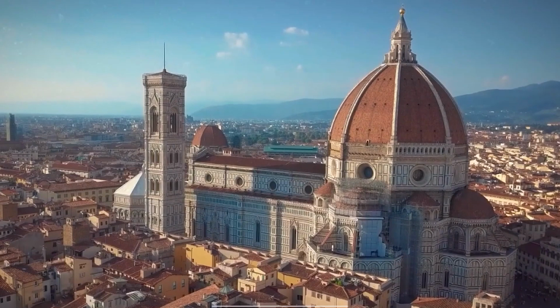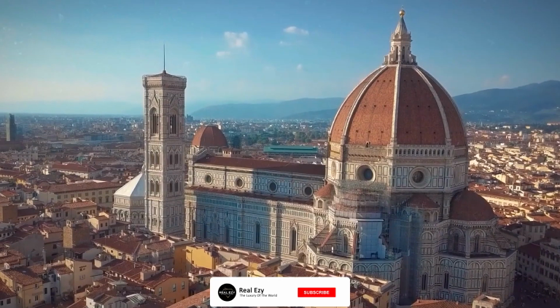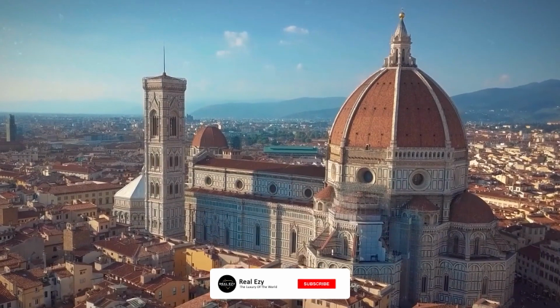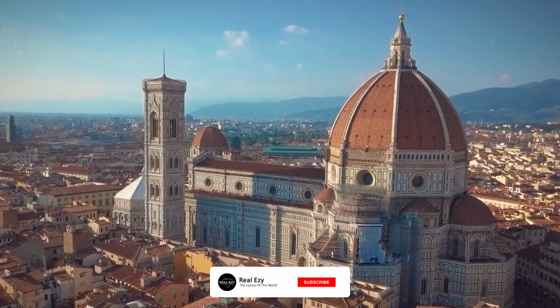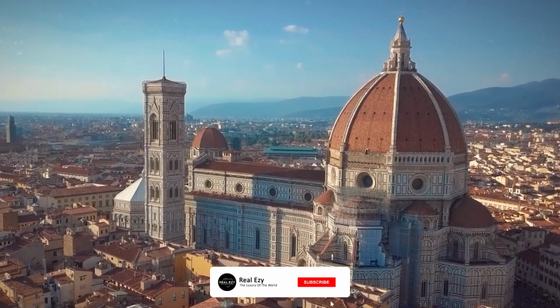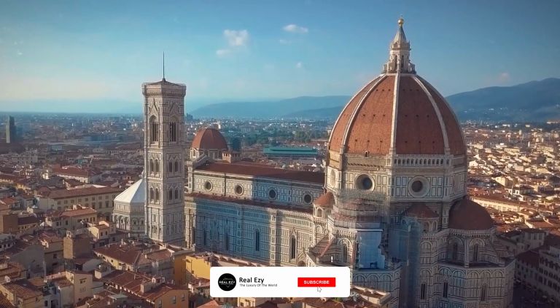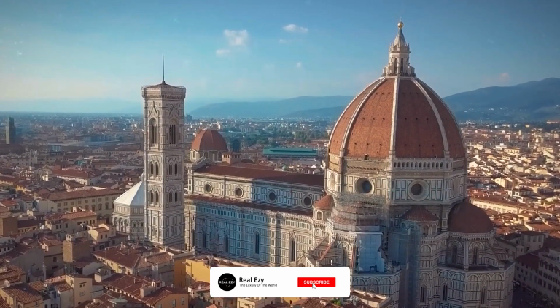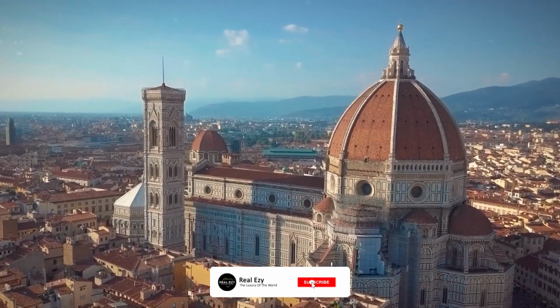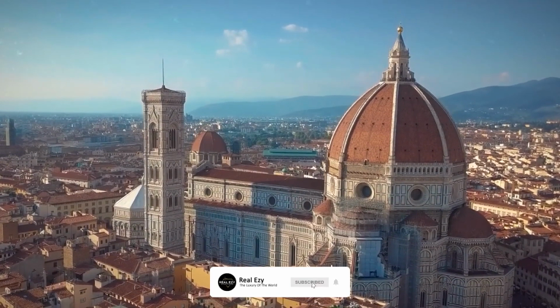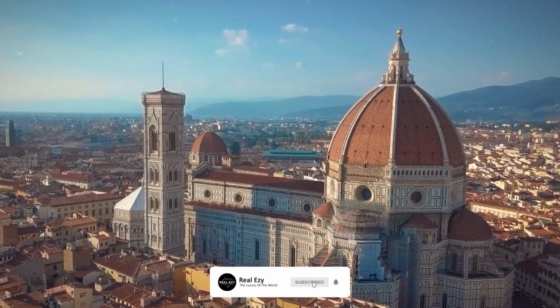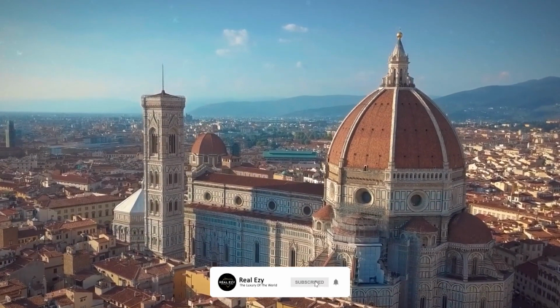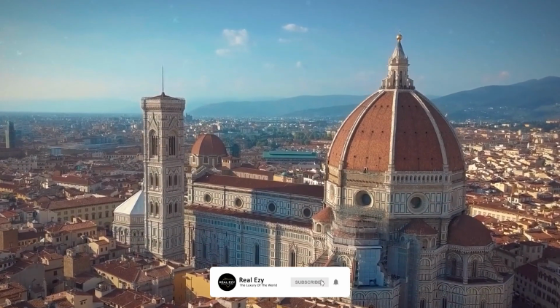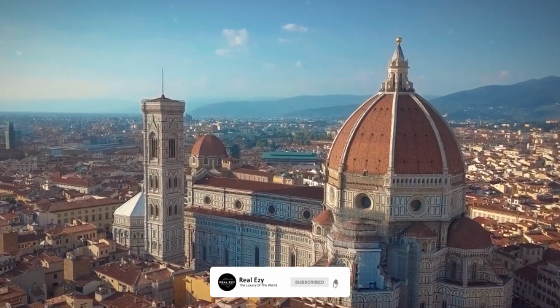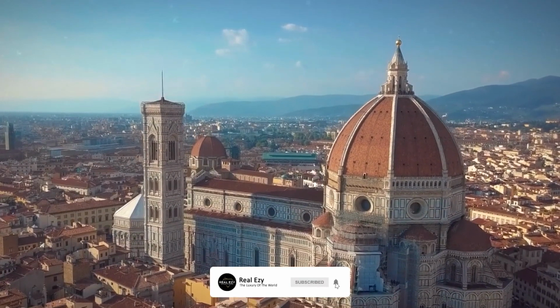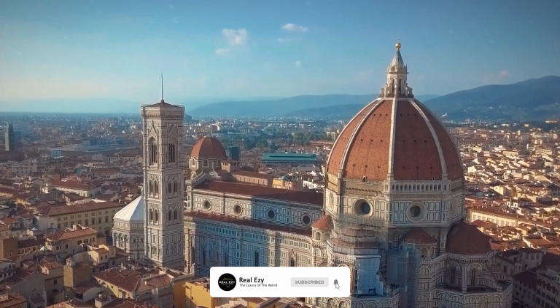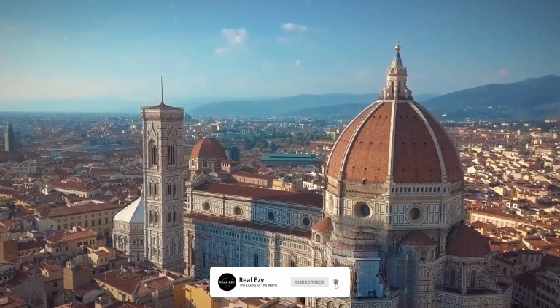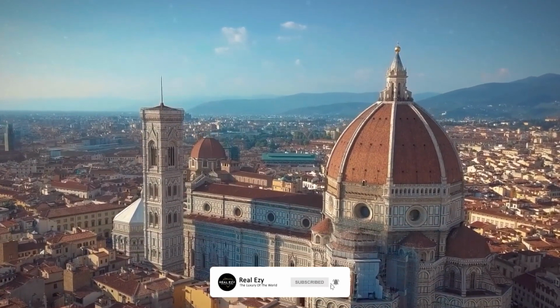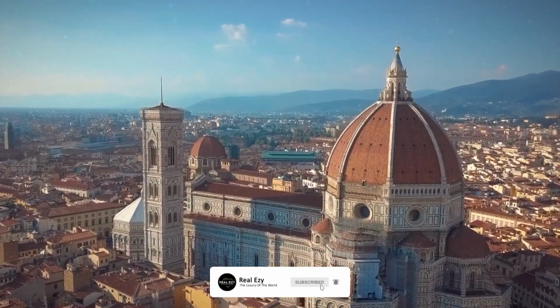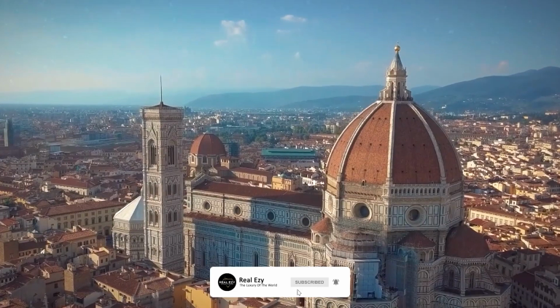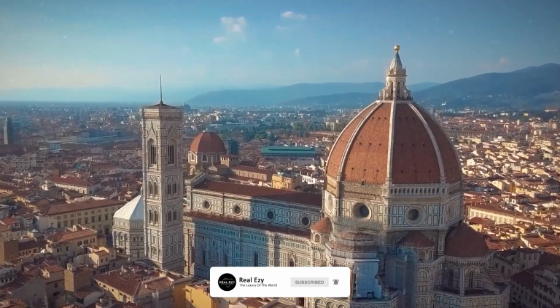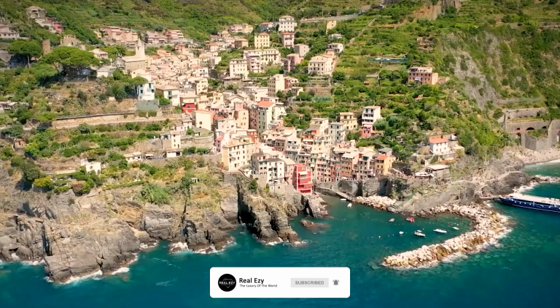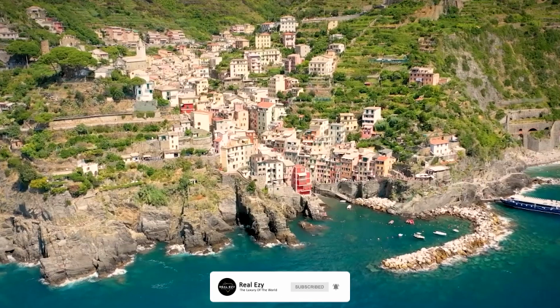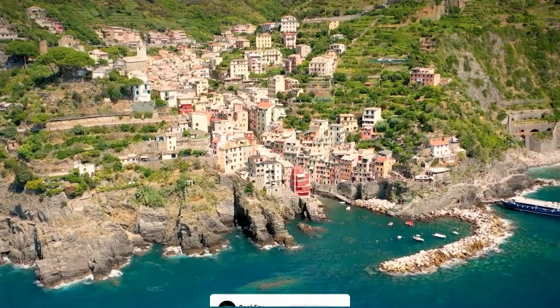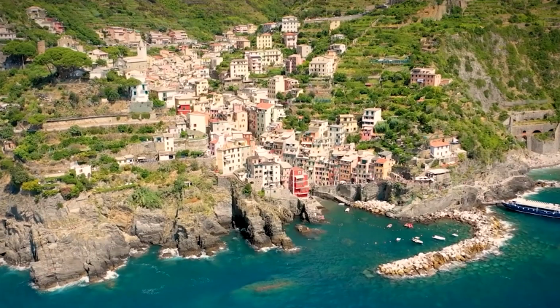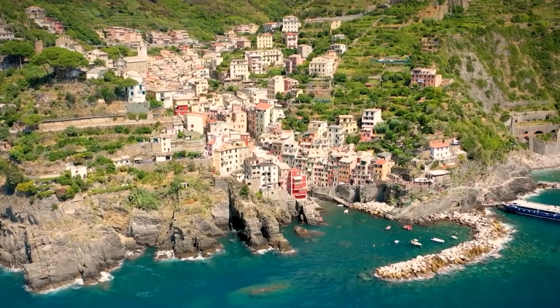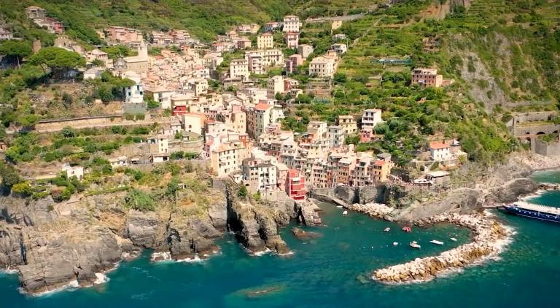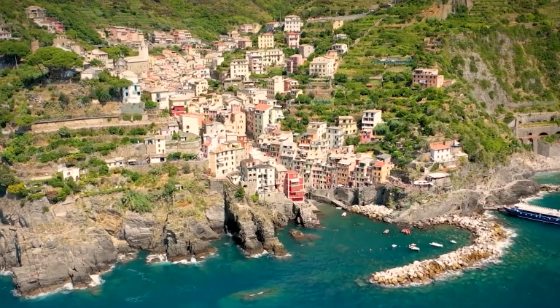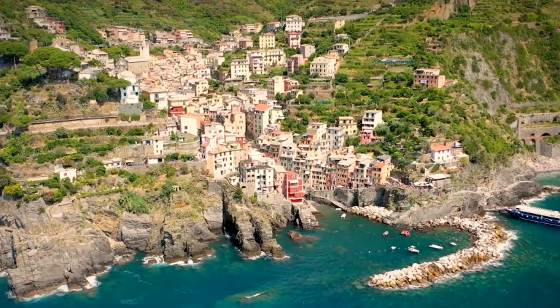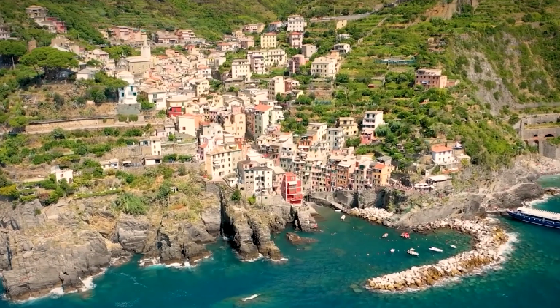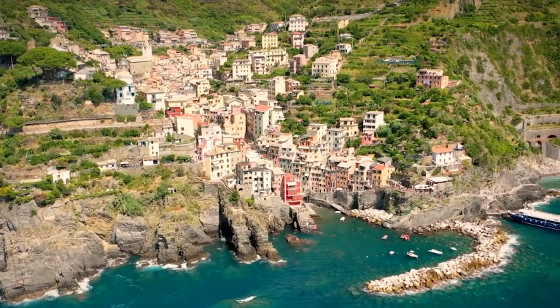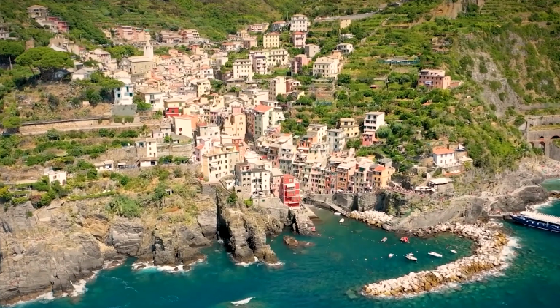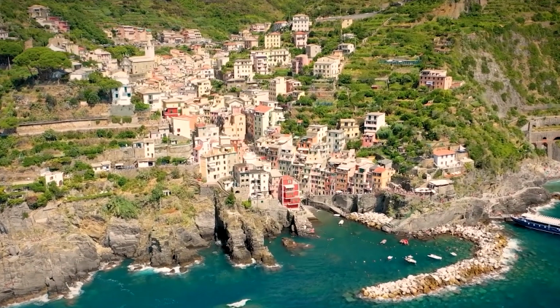What are your favorite ugly megastructures in Europe? Let us know in the comments, and keep watching for the best and the worst megastructures on Earth, right here.